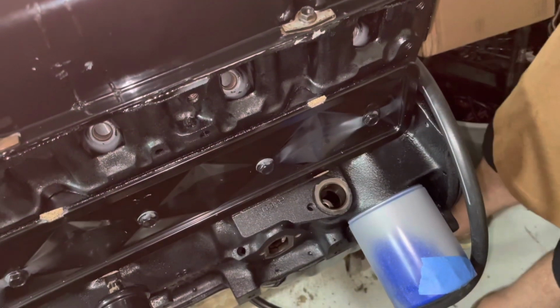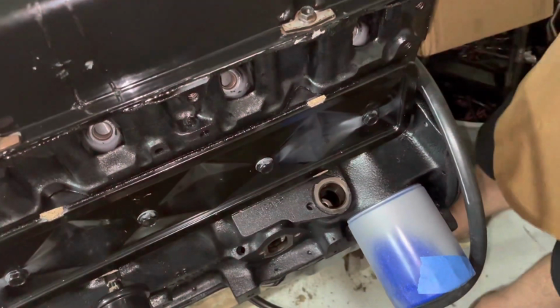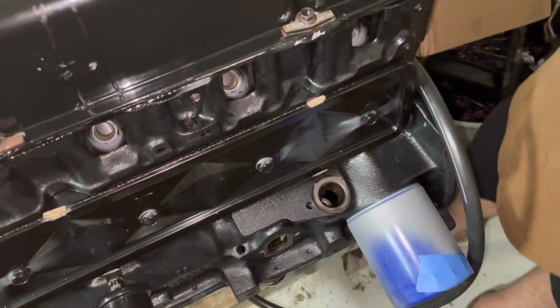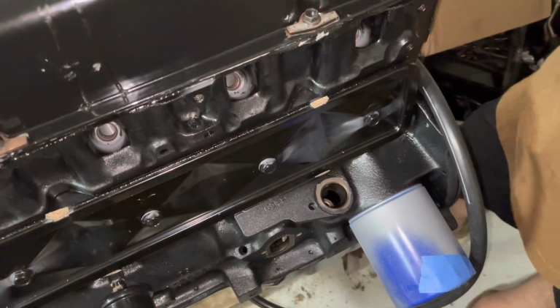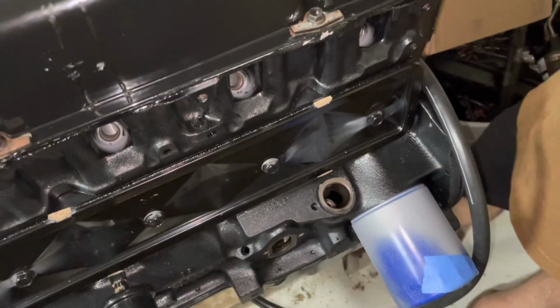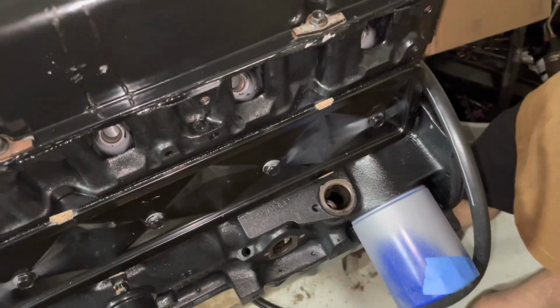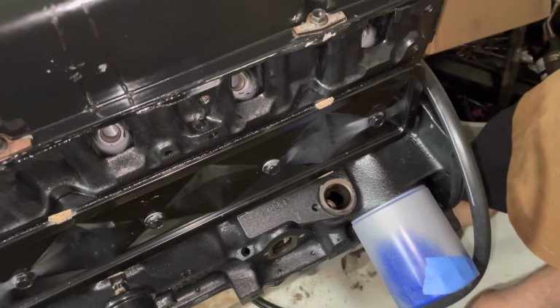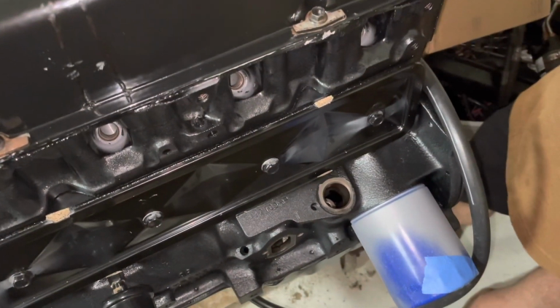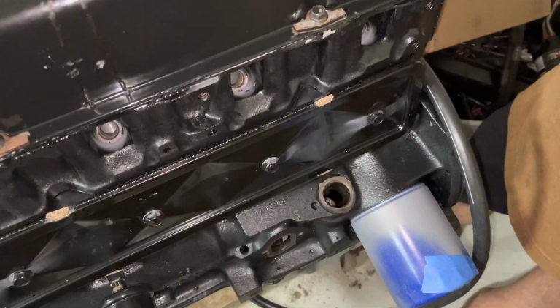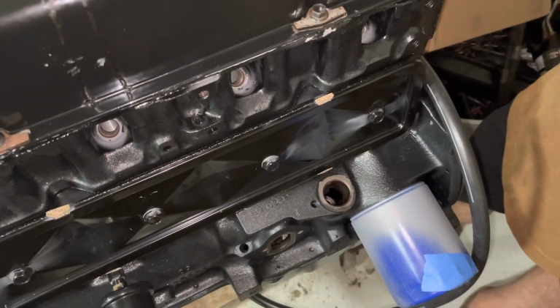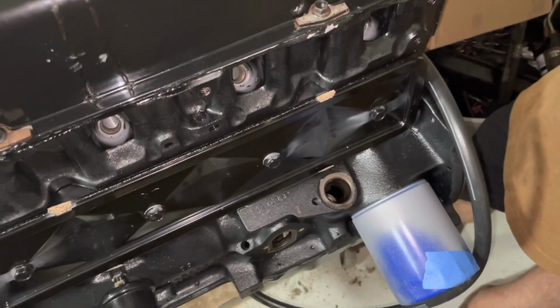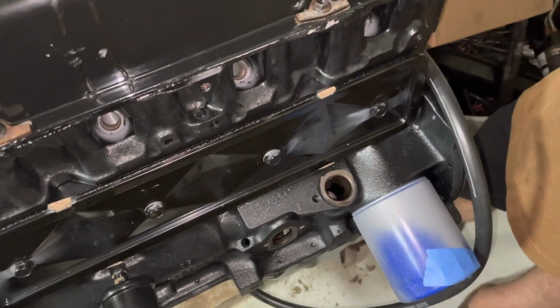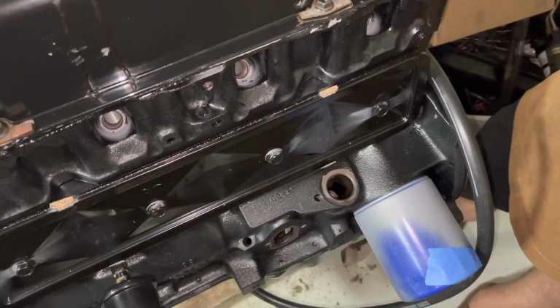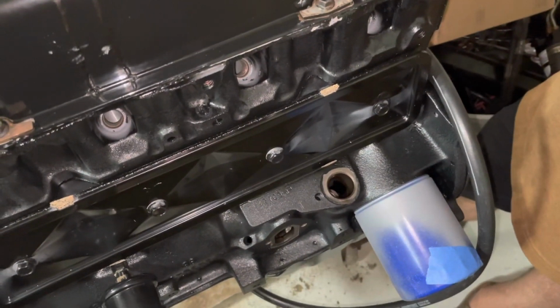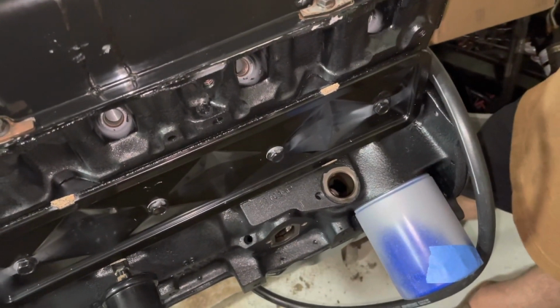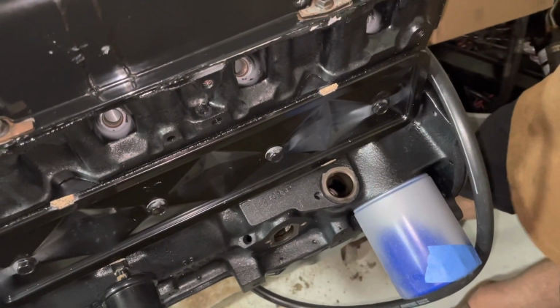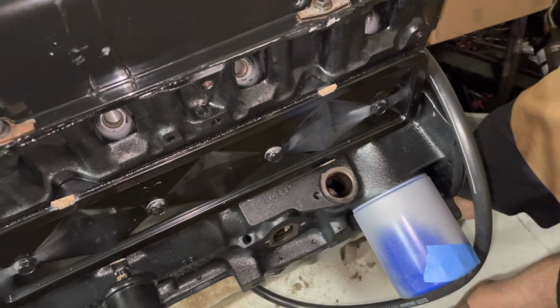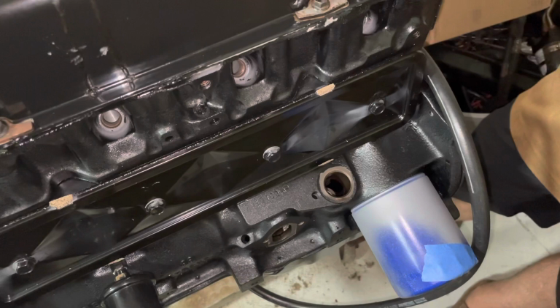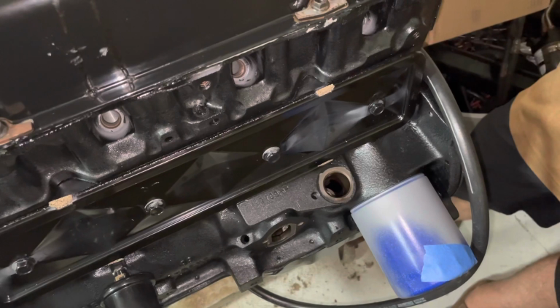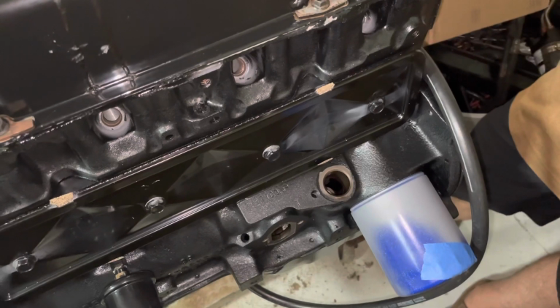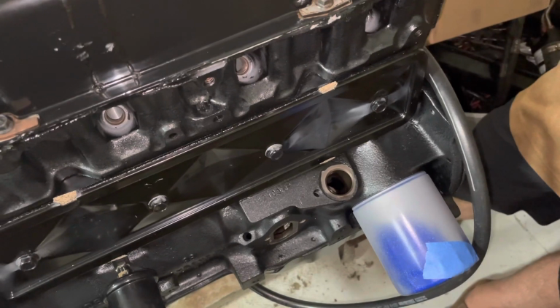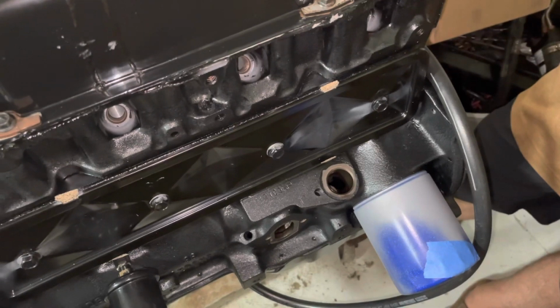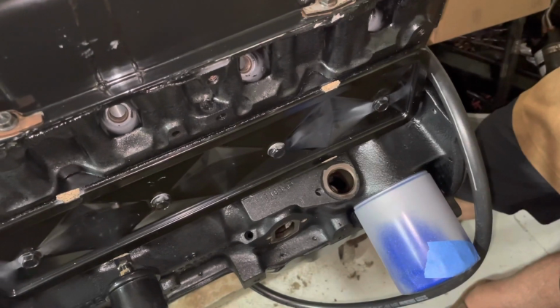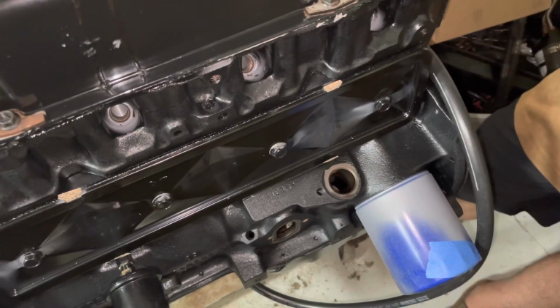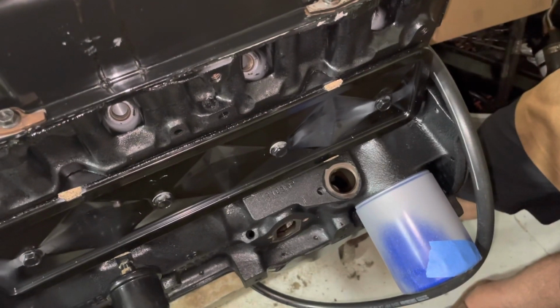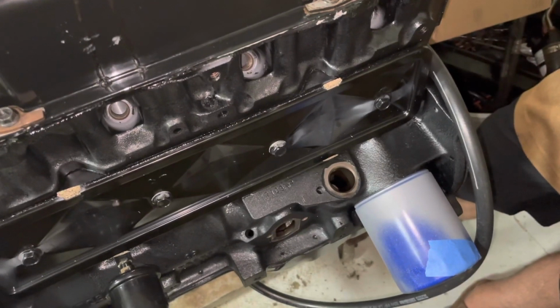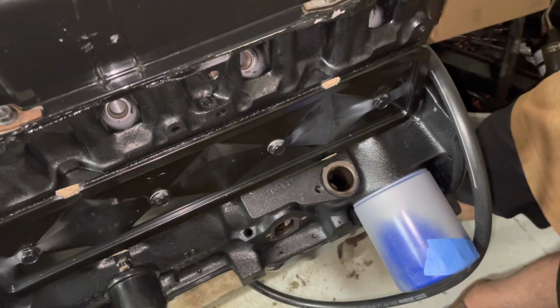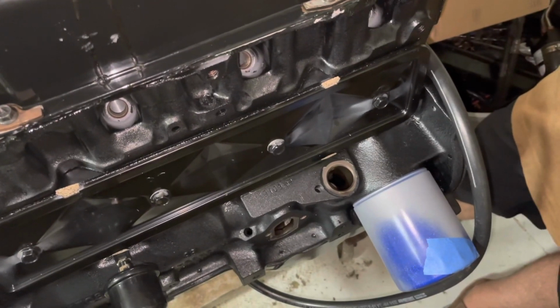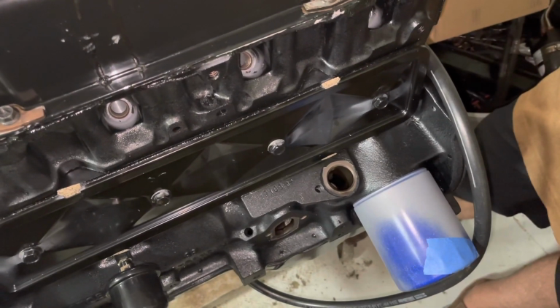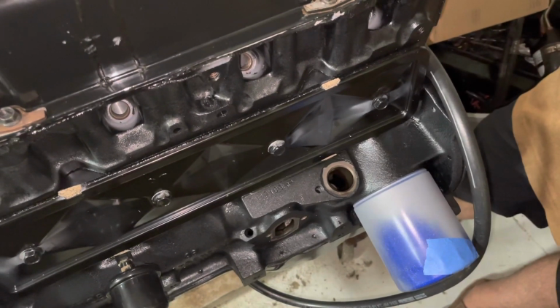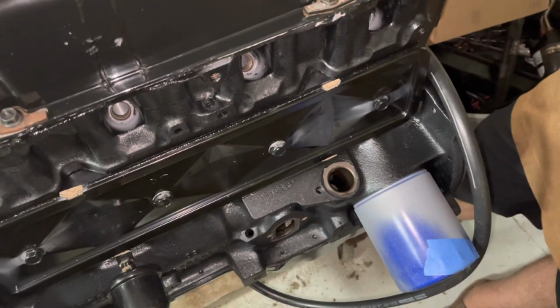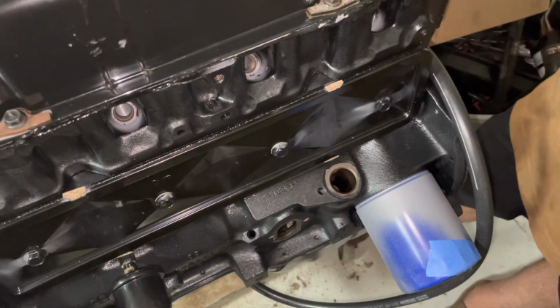Welcome to another video by LSX Engines Tuning and Marine. In this video I'm going to show you how to statically time a Mercruiser 3.0 engine.